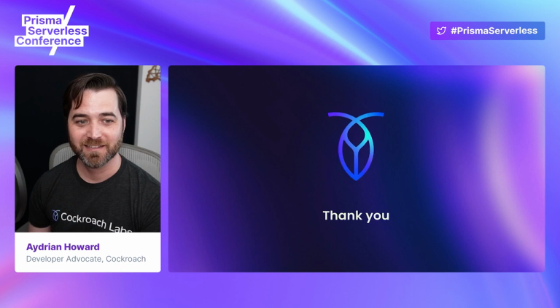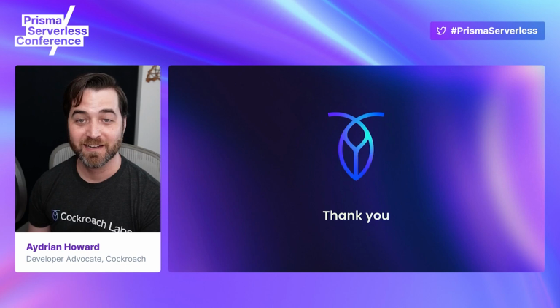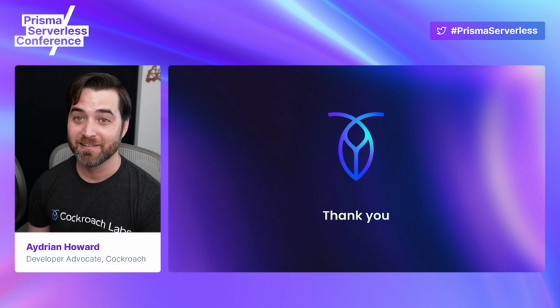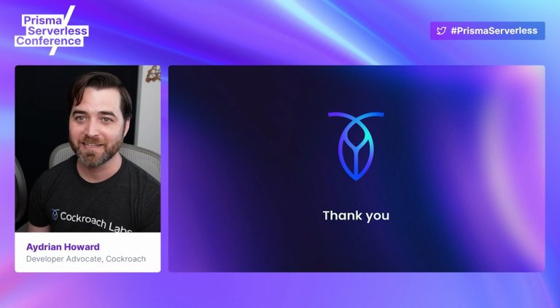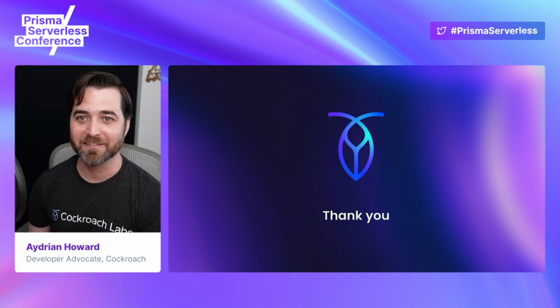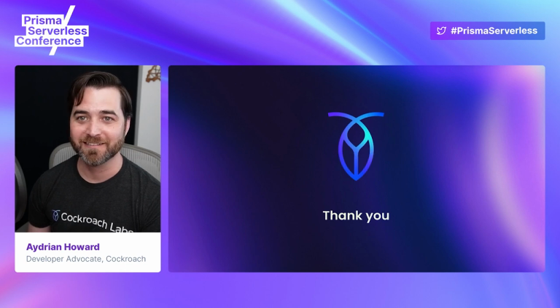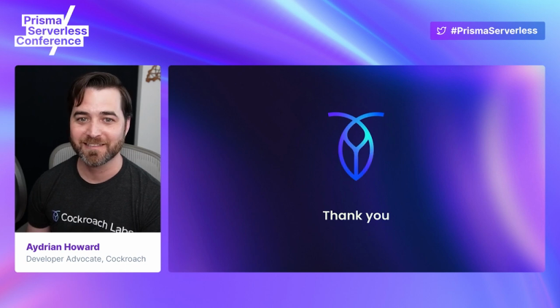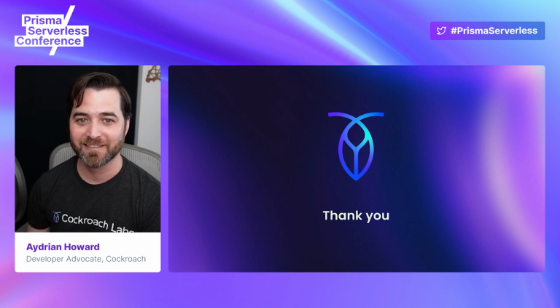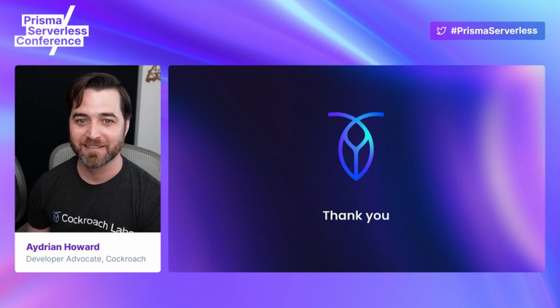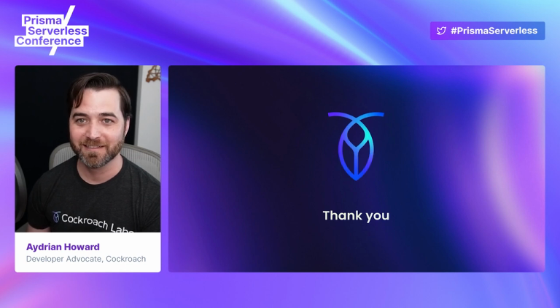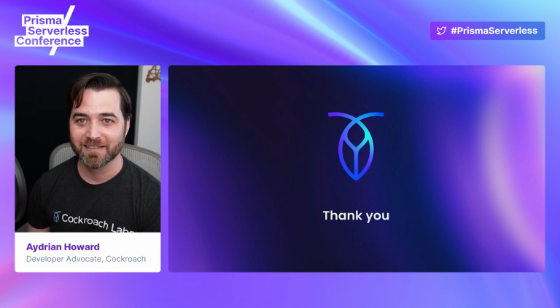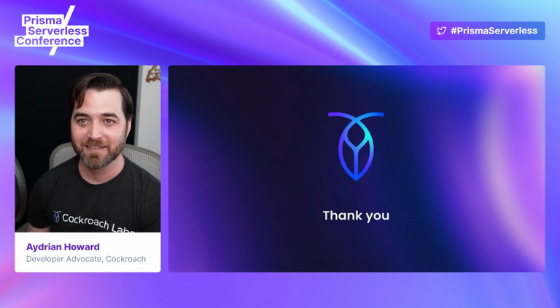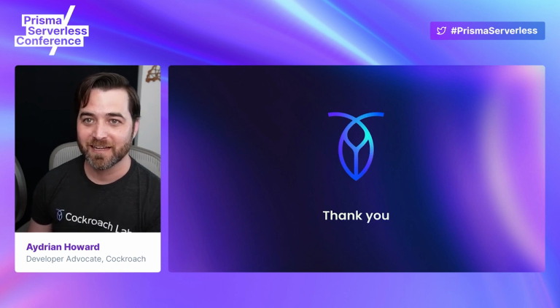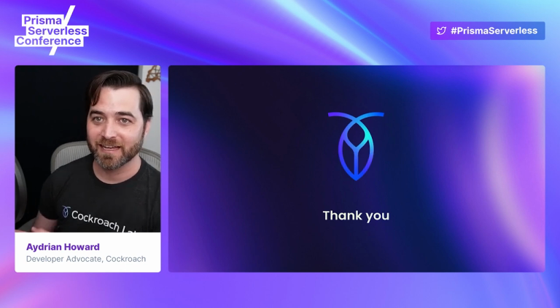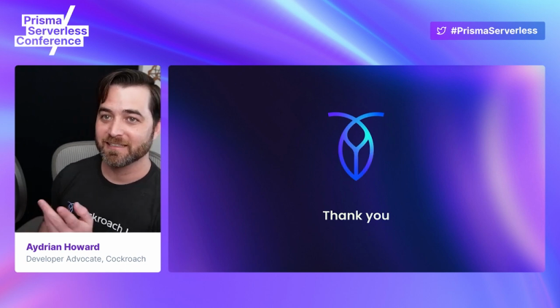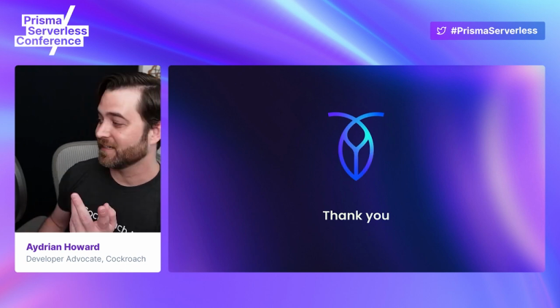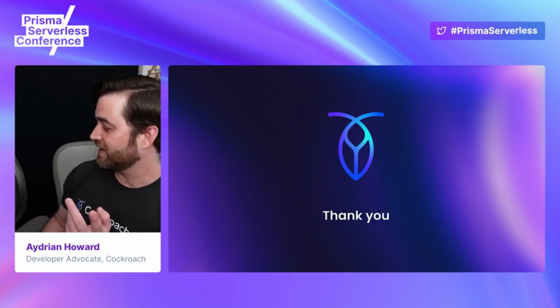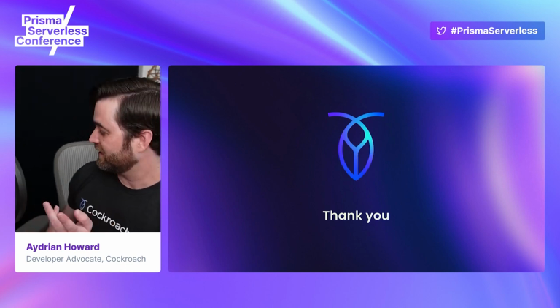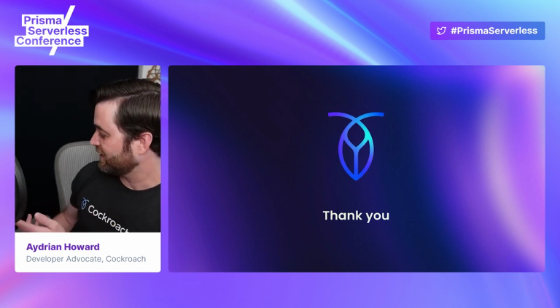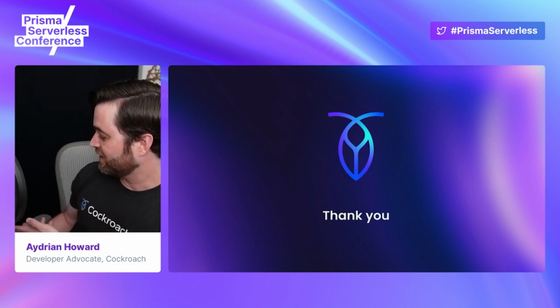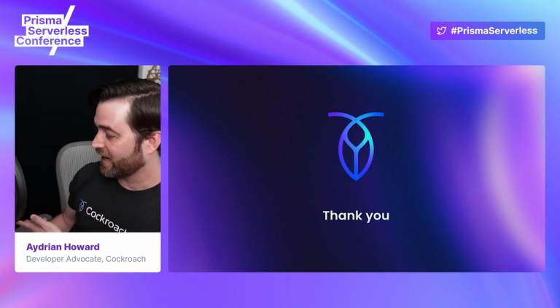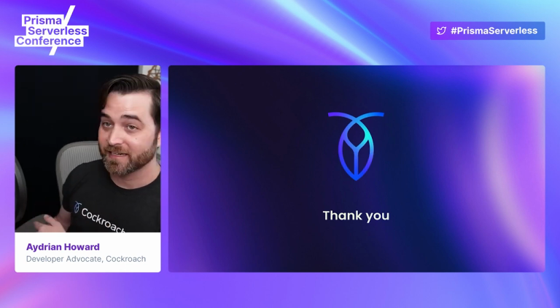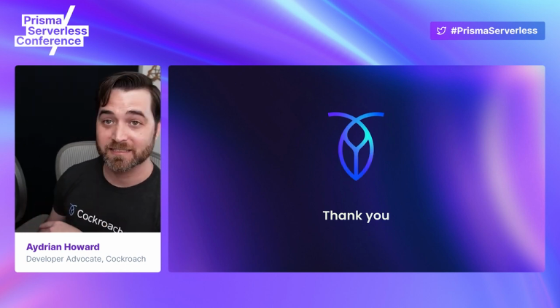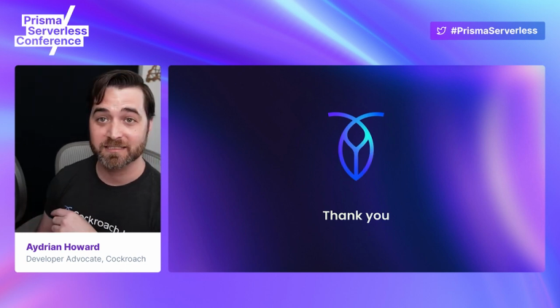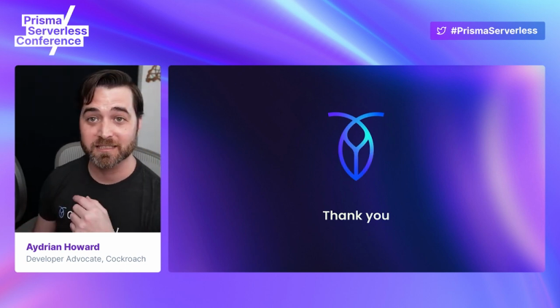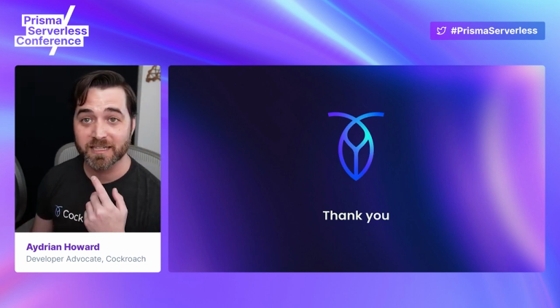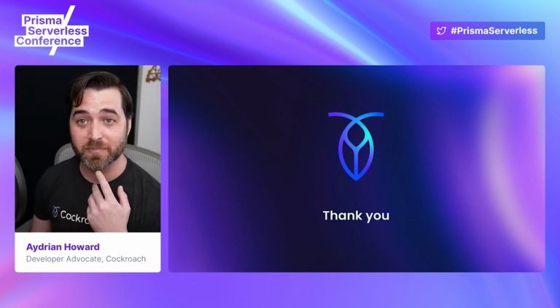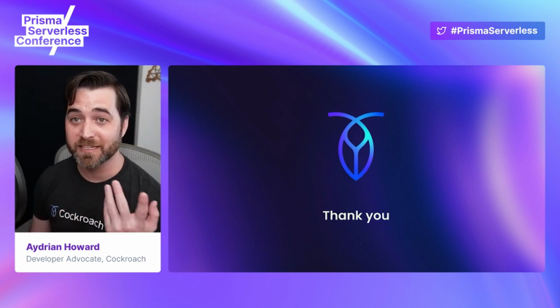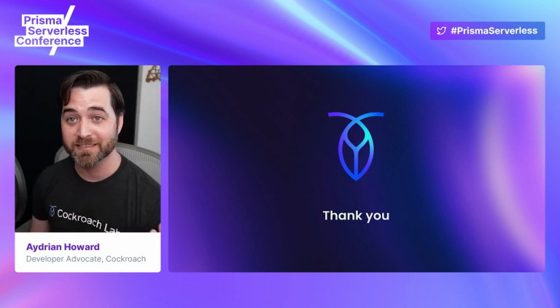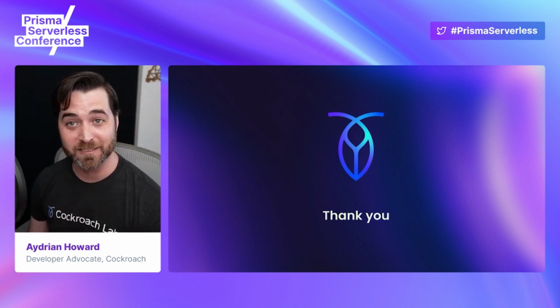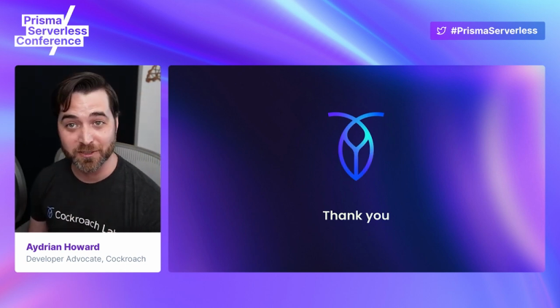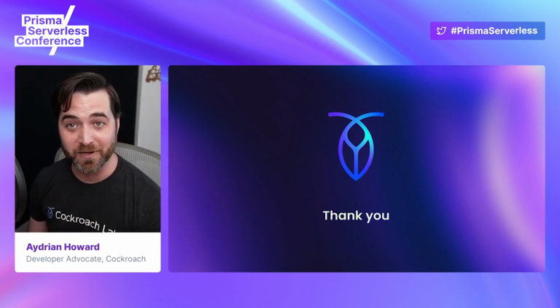Thank you. And Atticus is asleep, but he says goodbye.